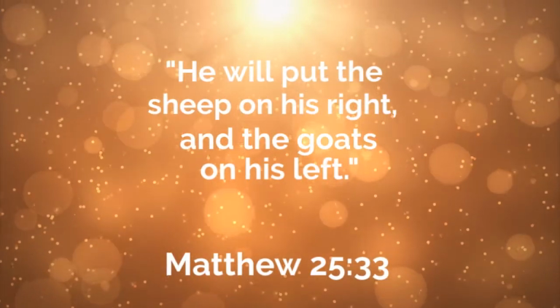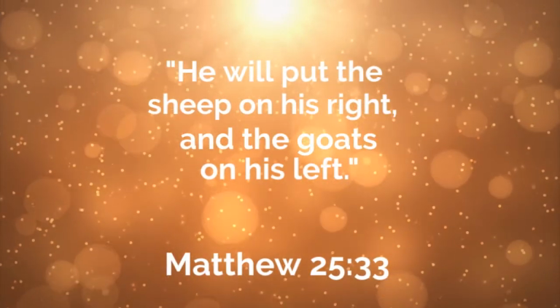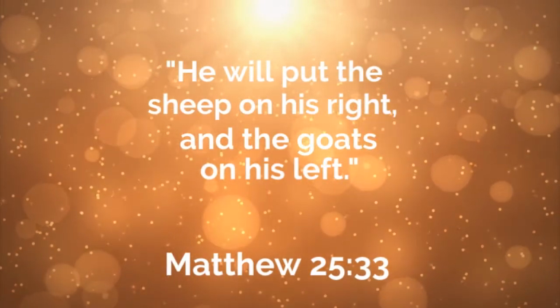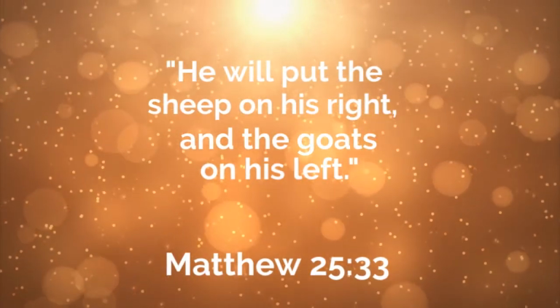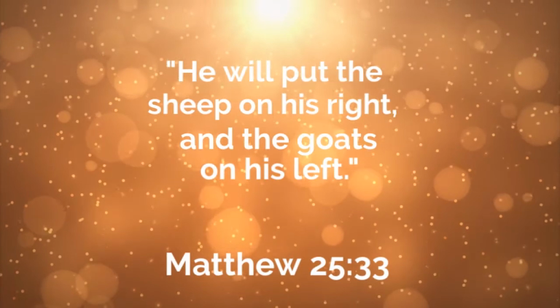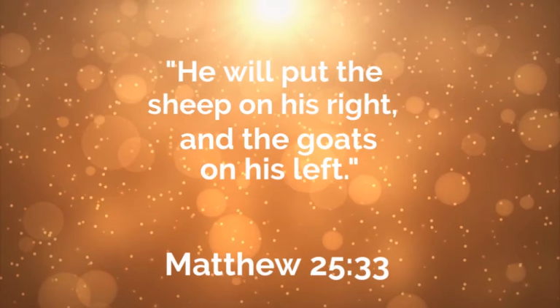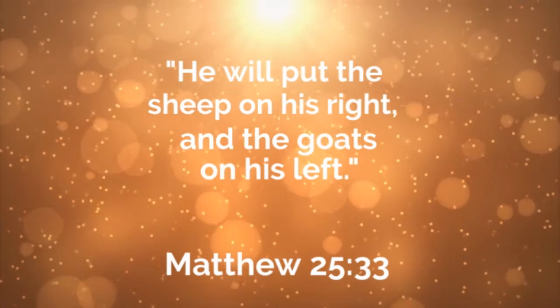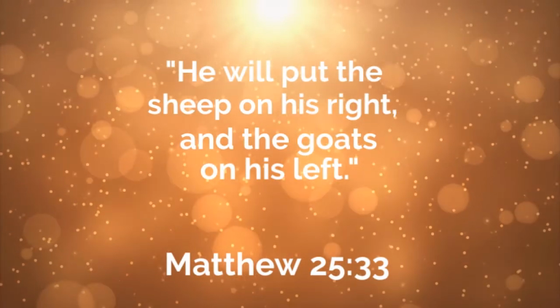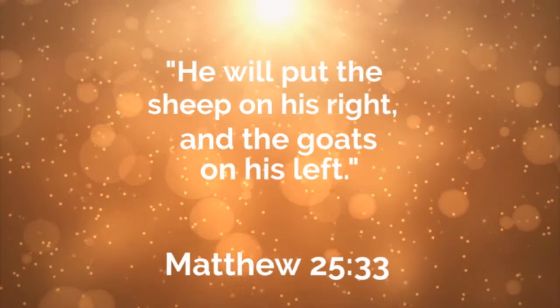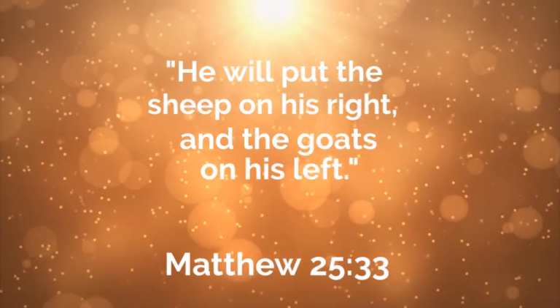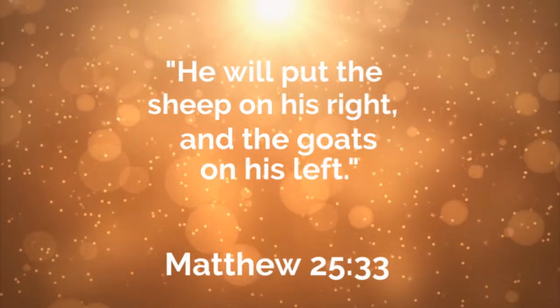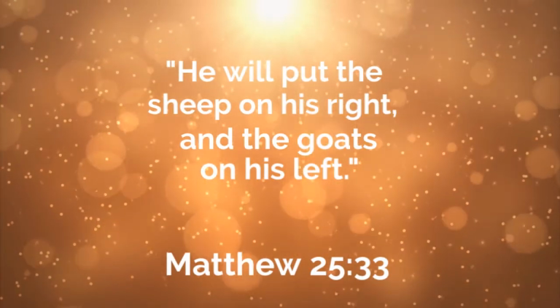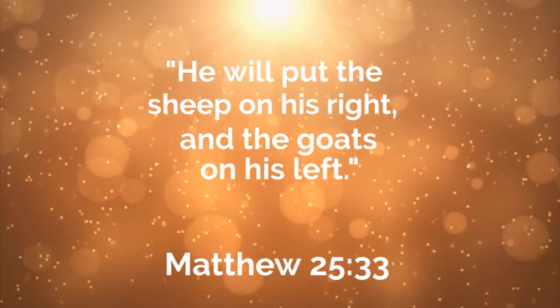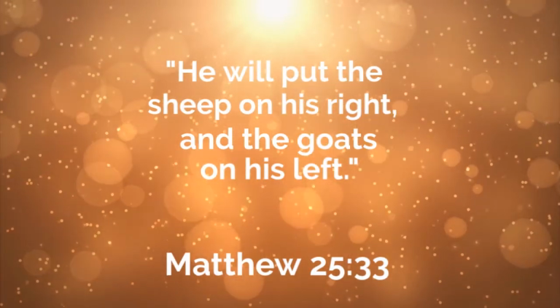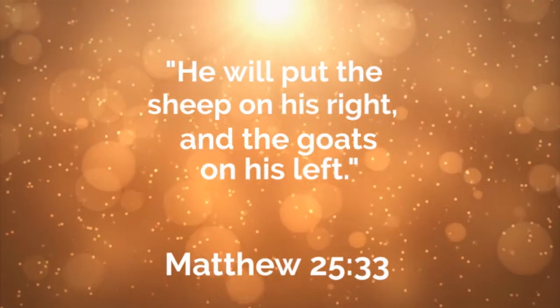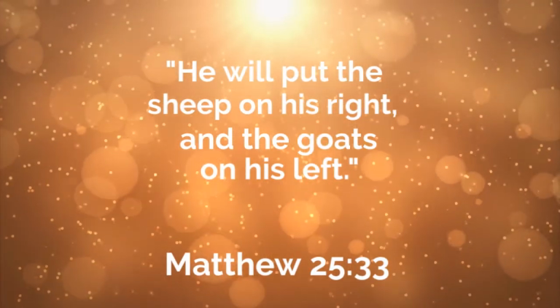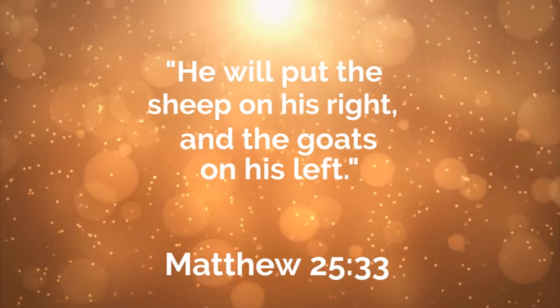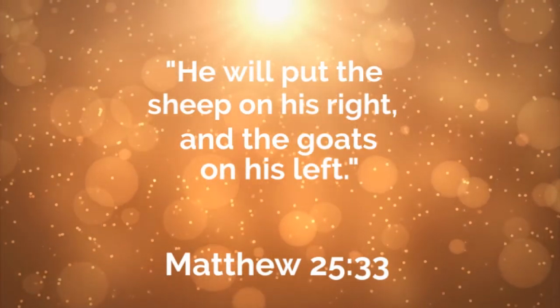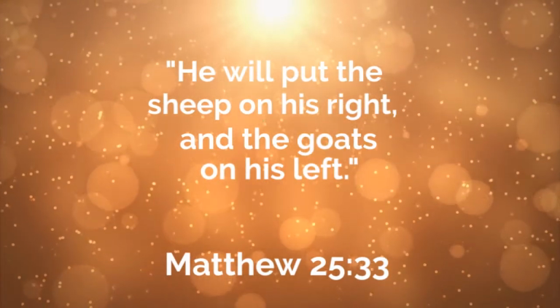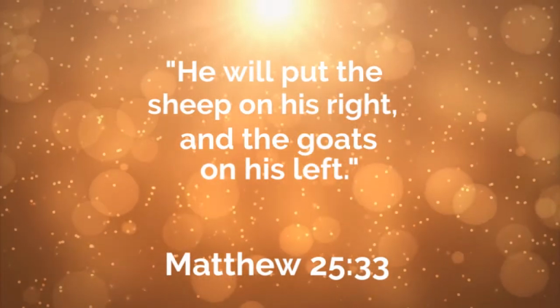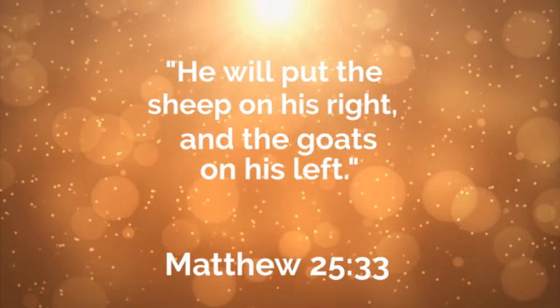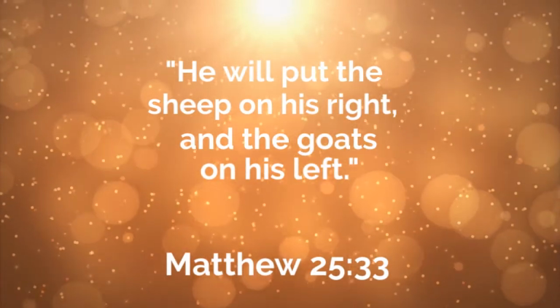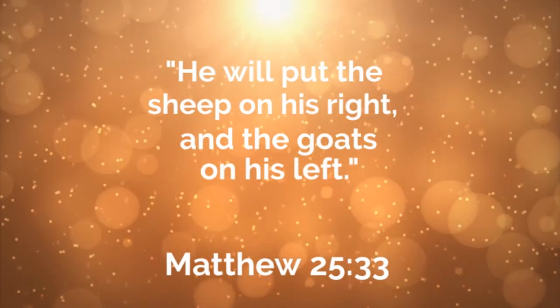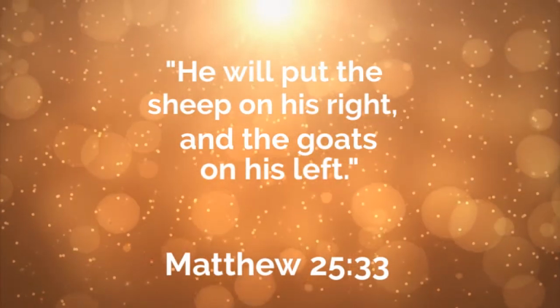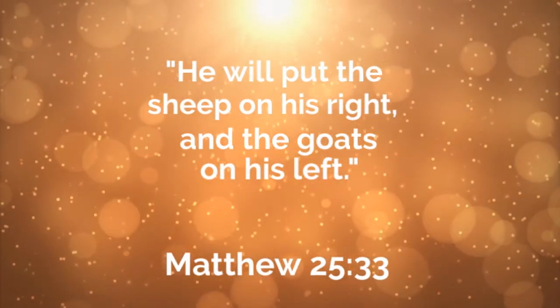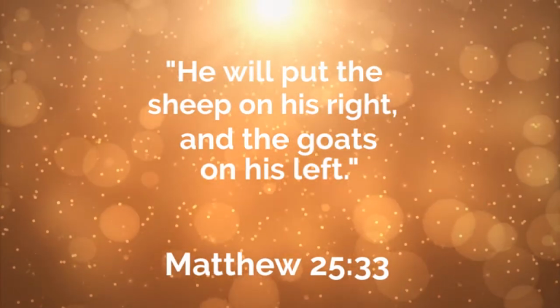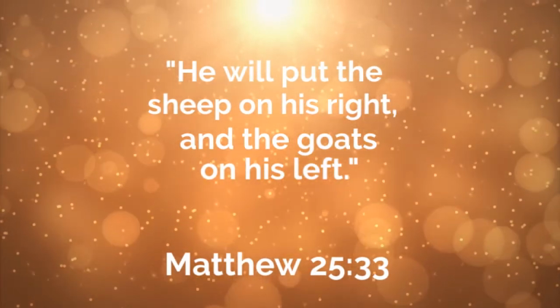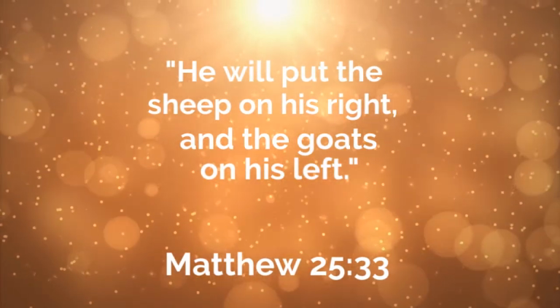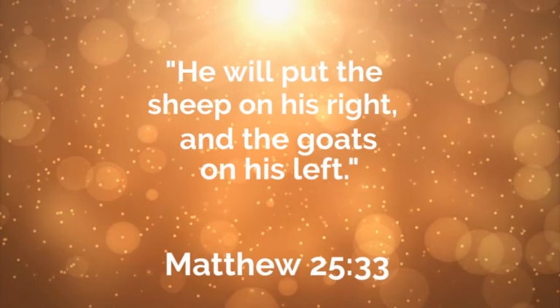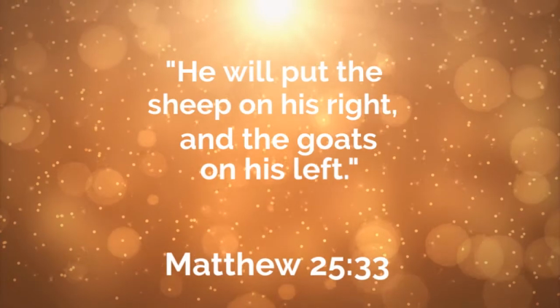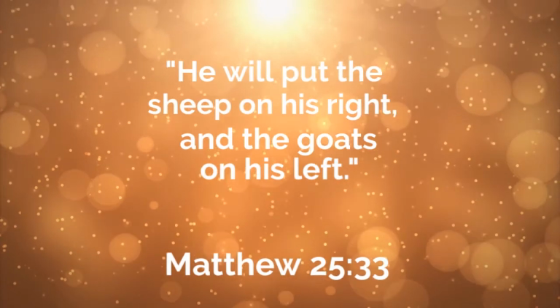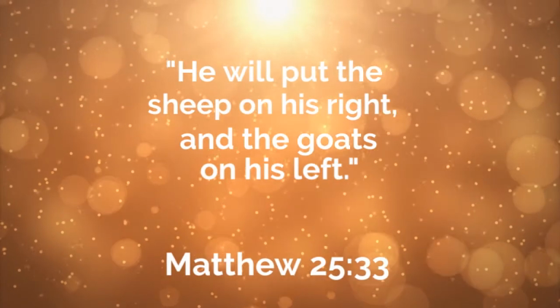He will put the sheep on his right and the goats on his left. Matthew 25:33.